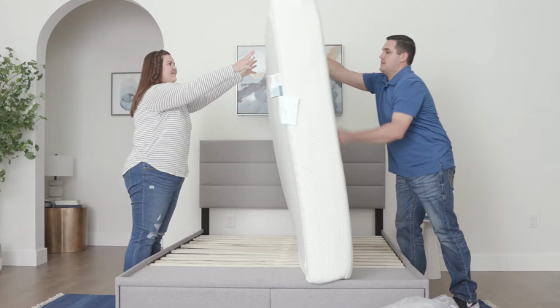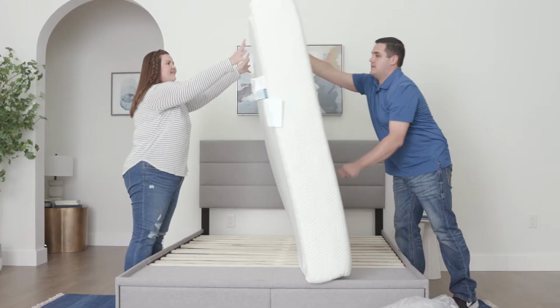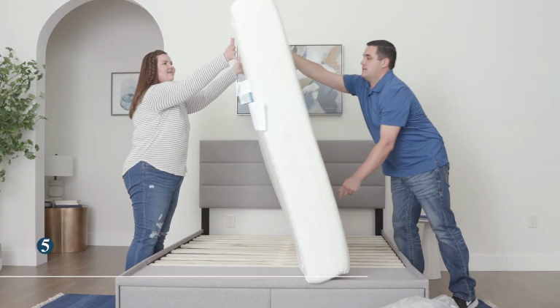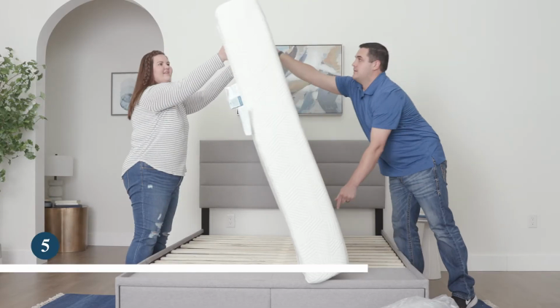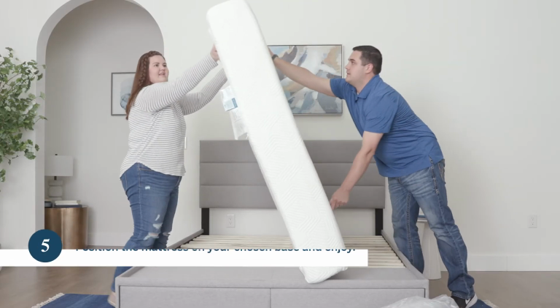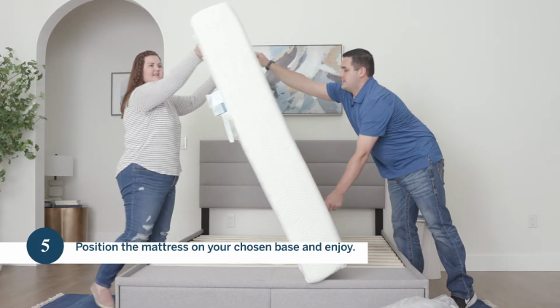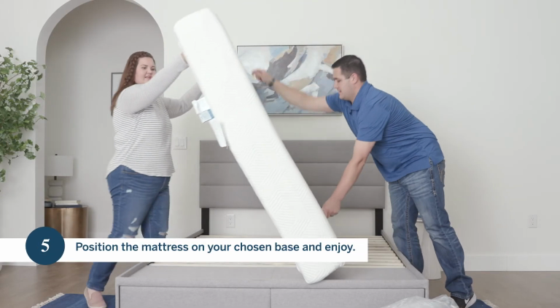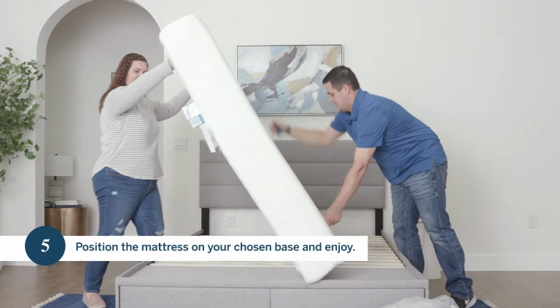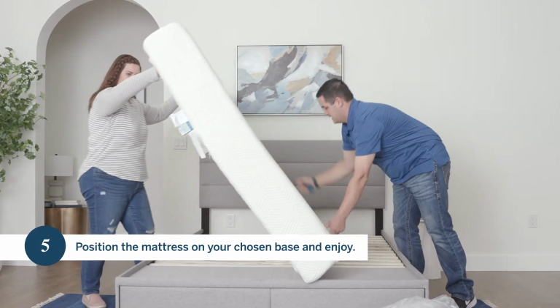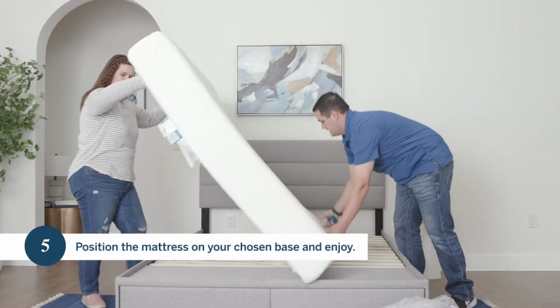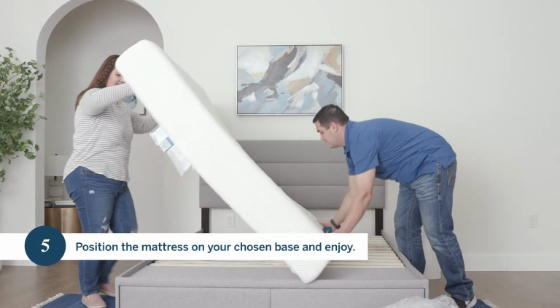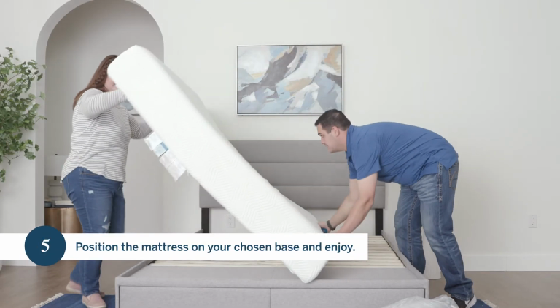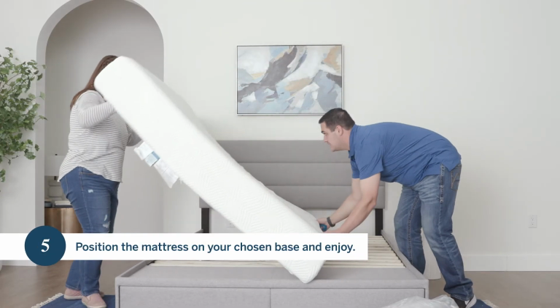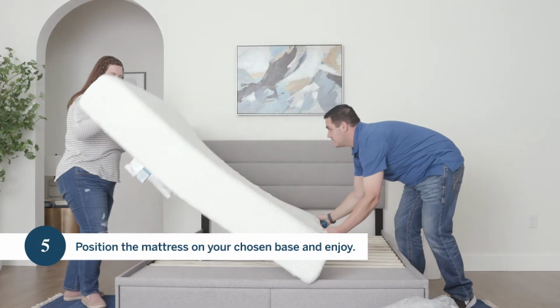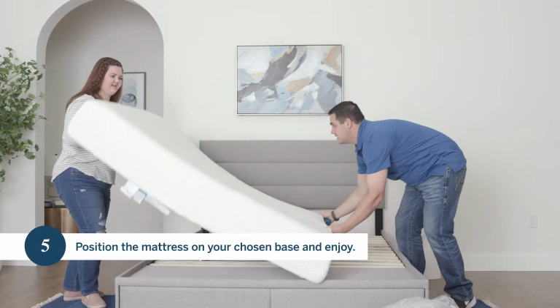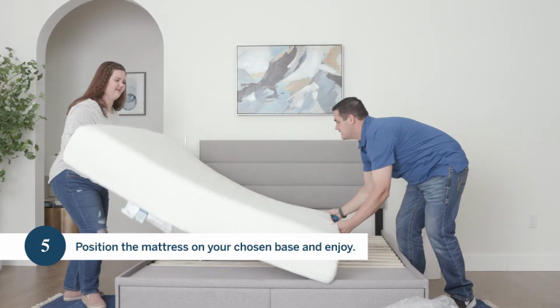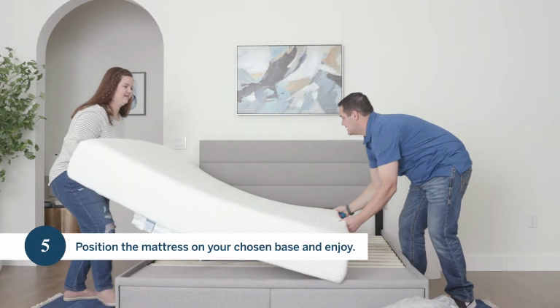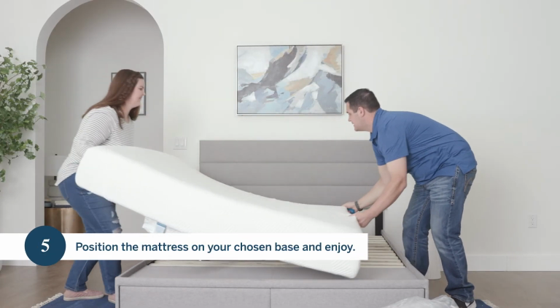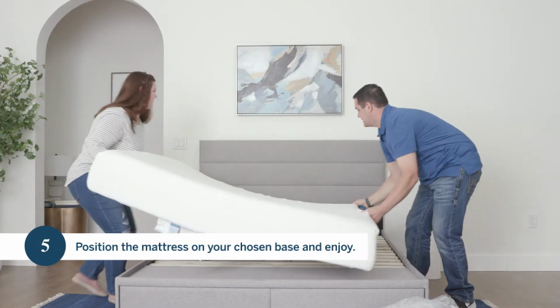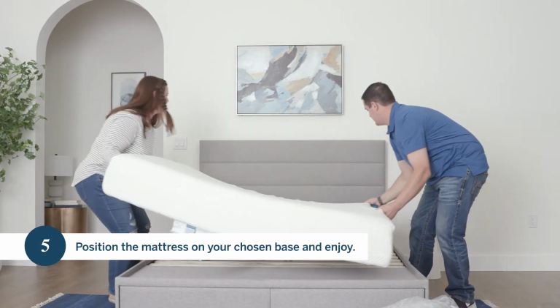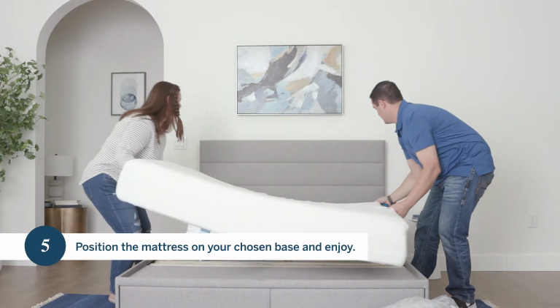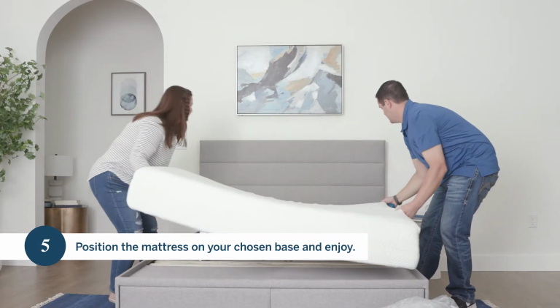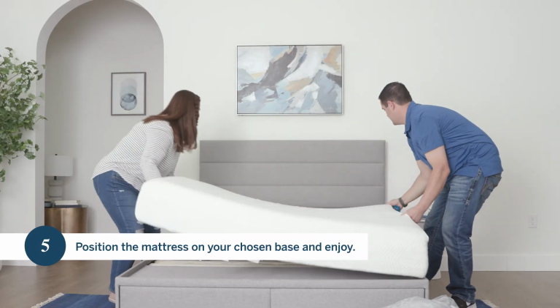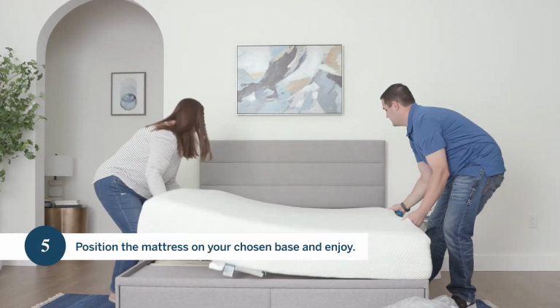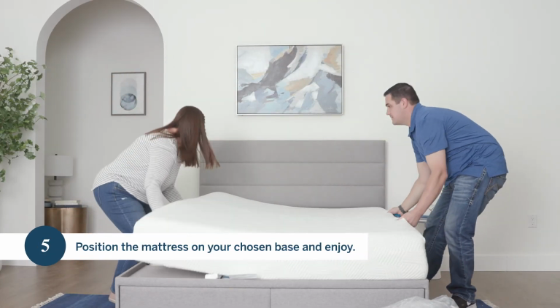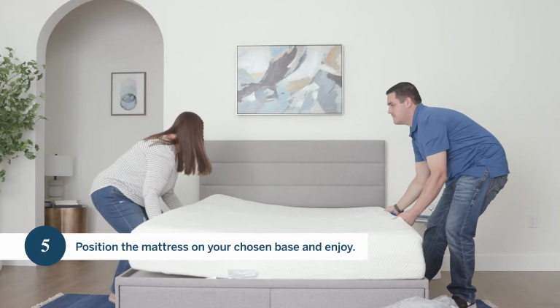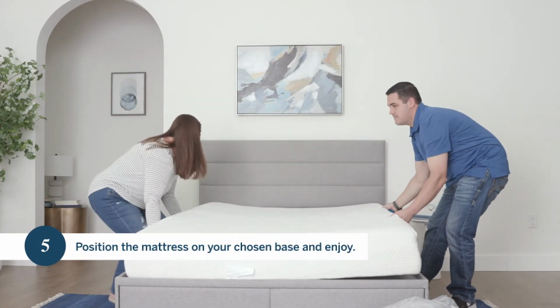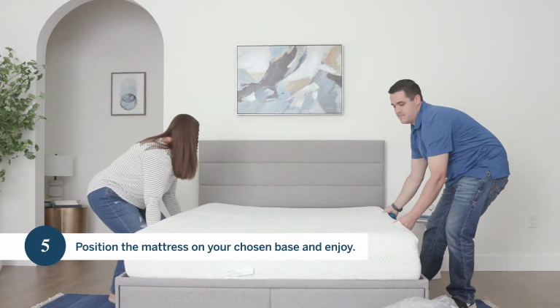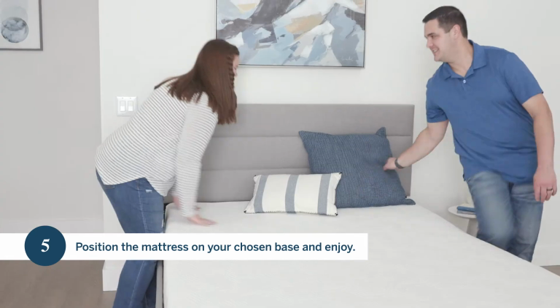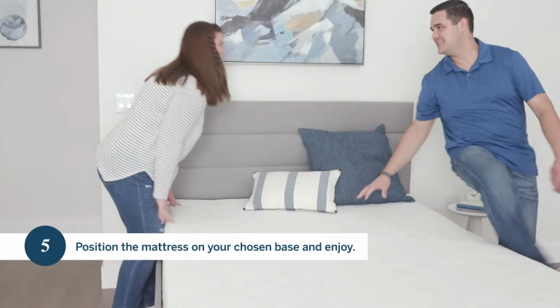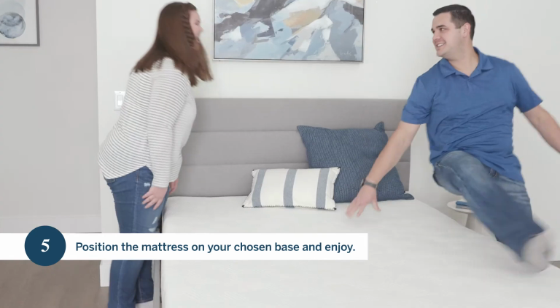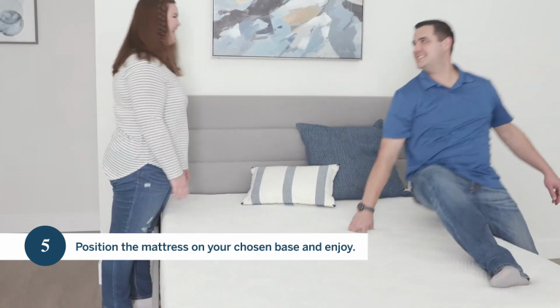Step five, position the mattress on your chosen base and enjoy.